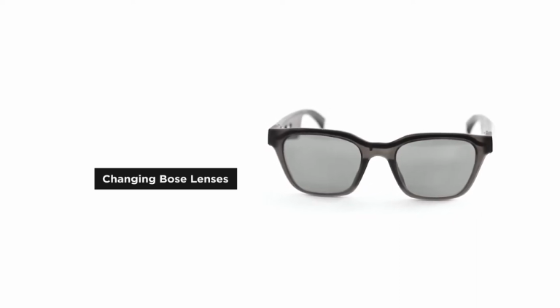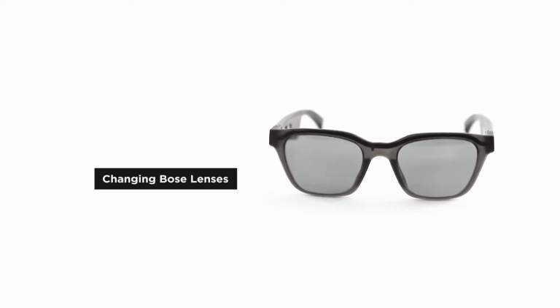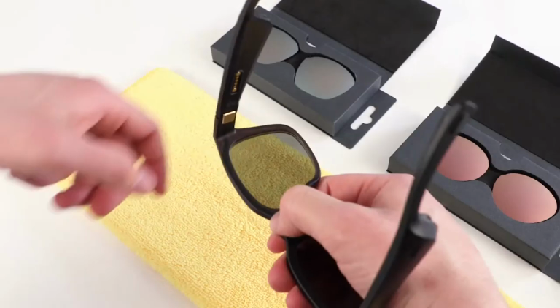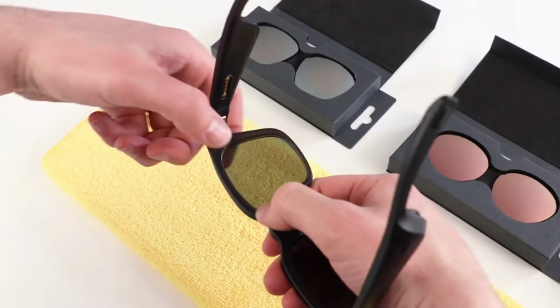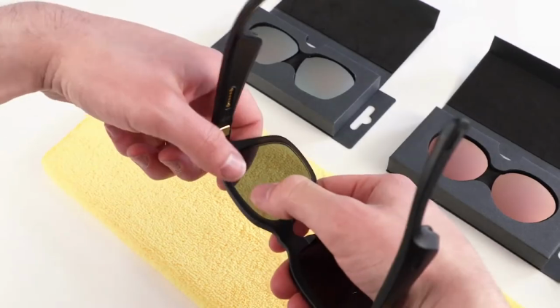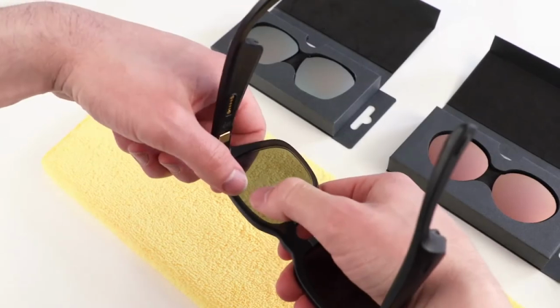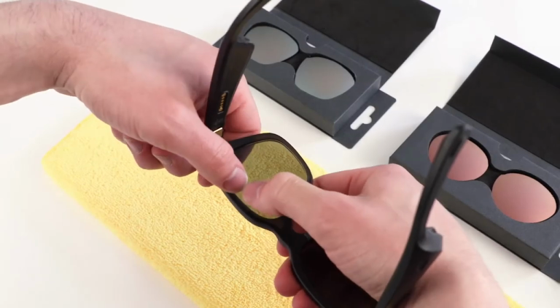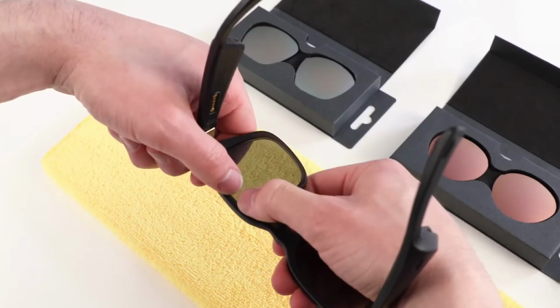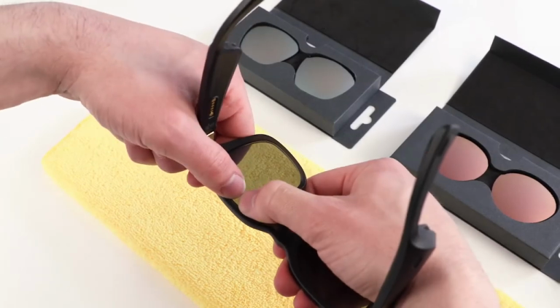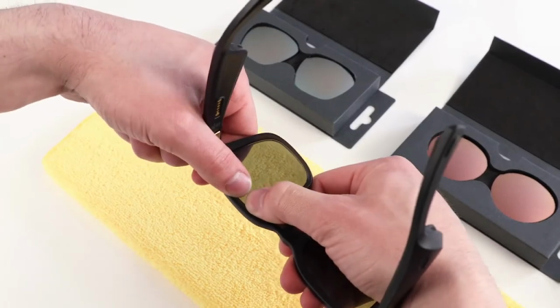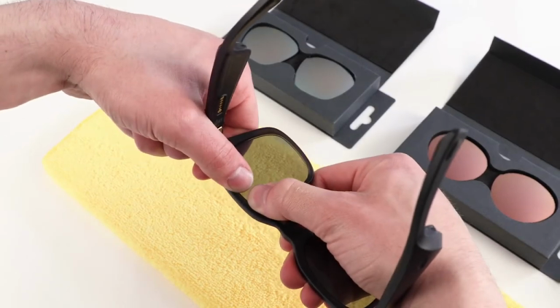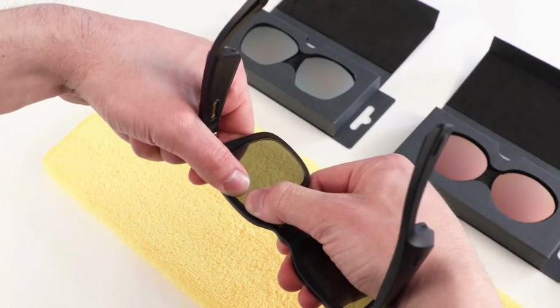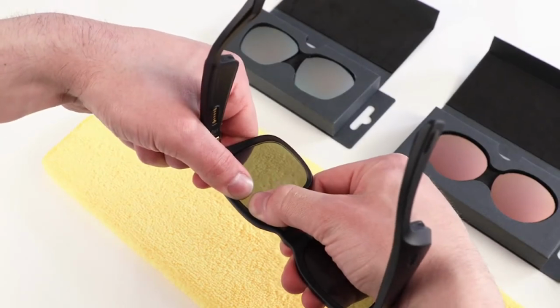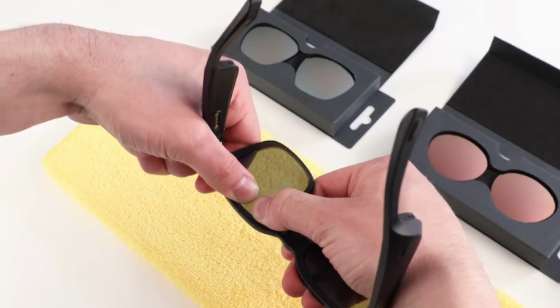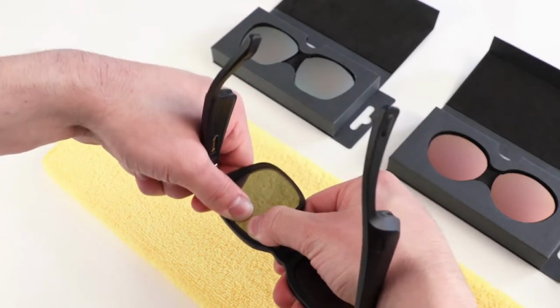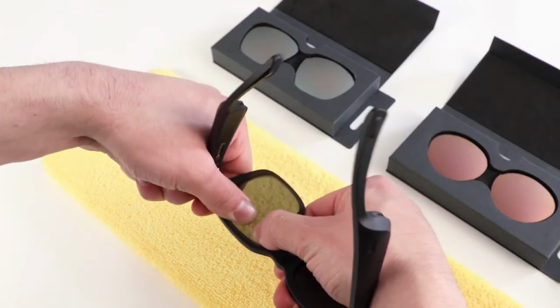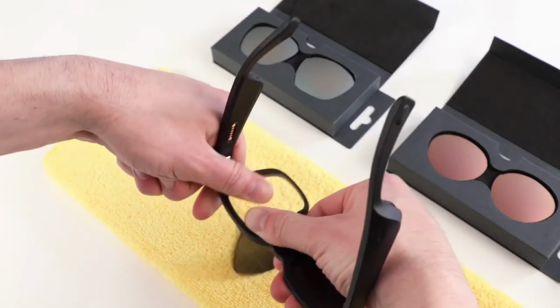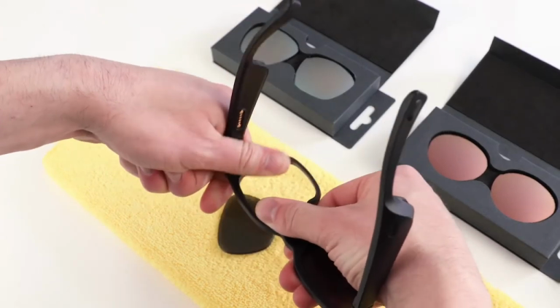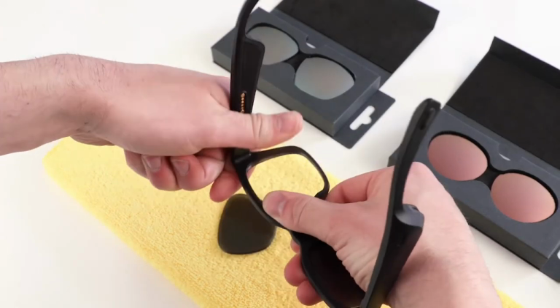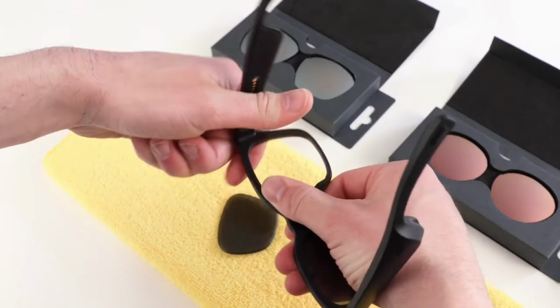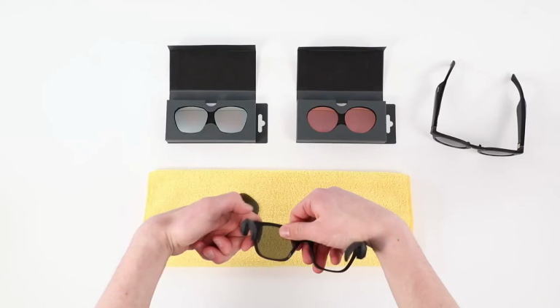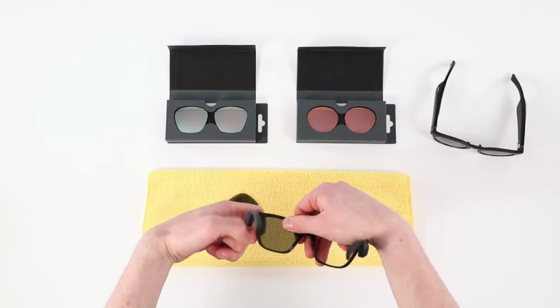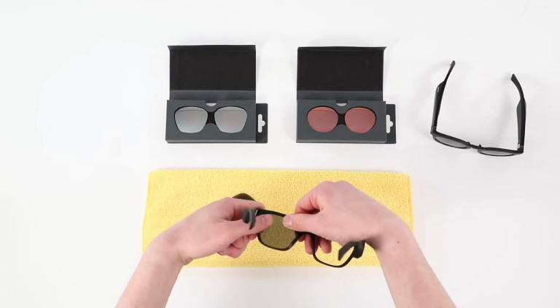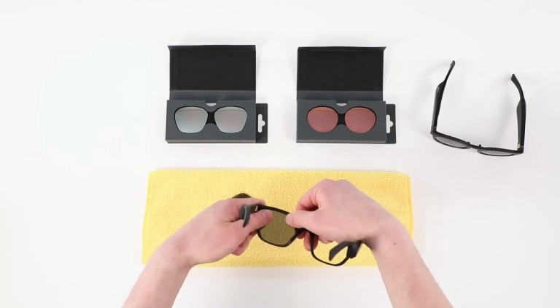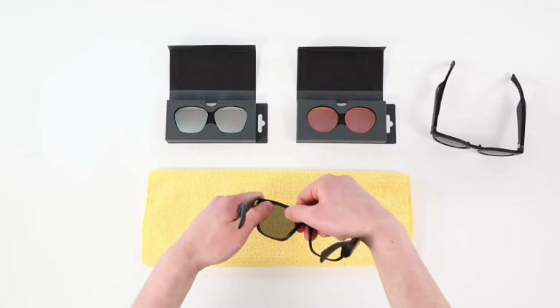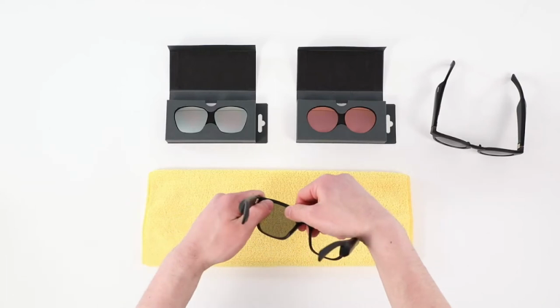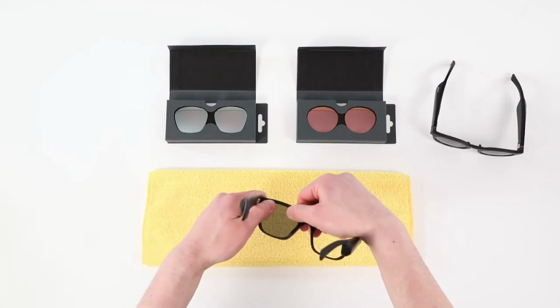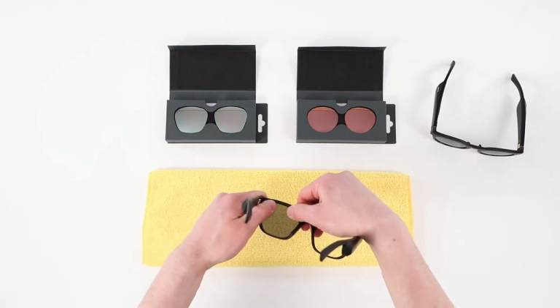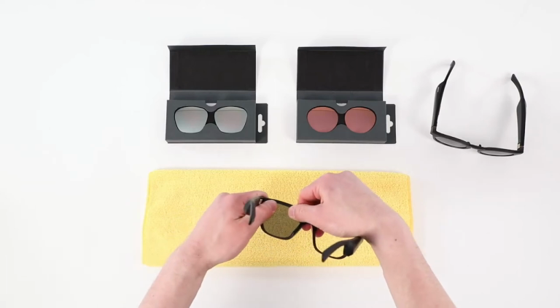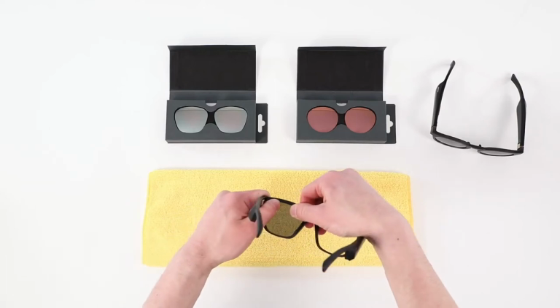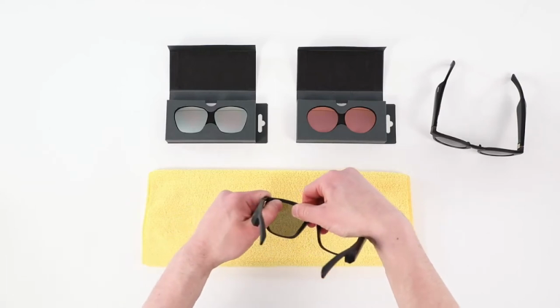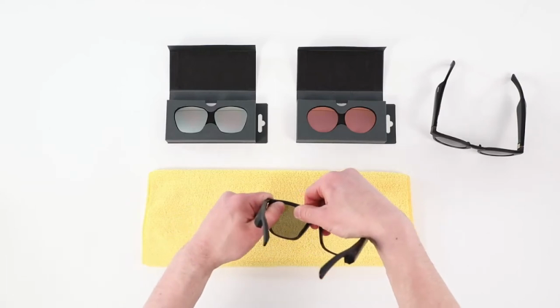Place your thumbs in the top center of the lens and press firmly until the entire lens pops out of the frames.